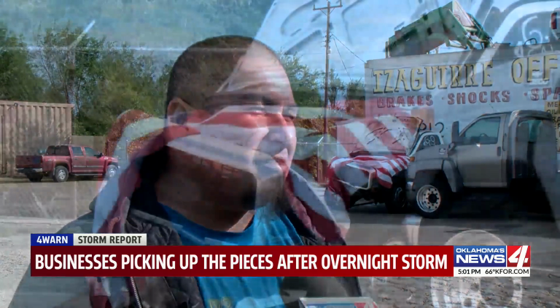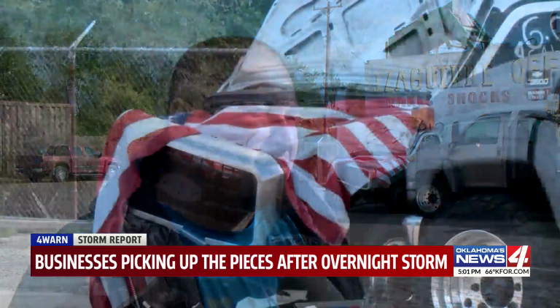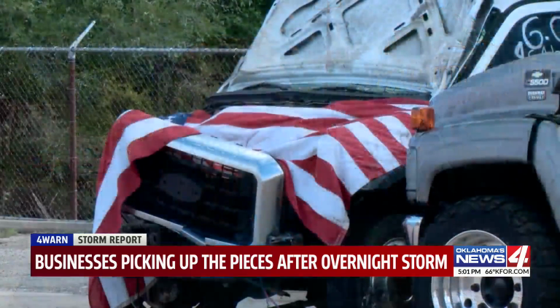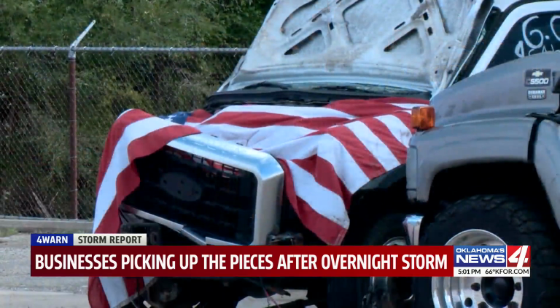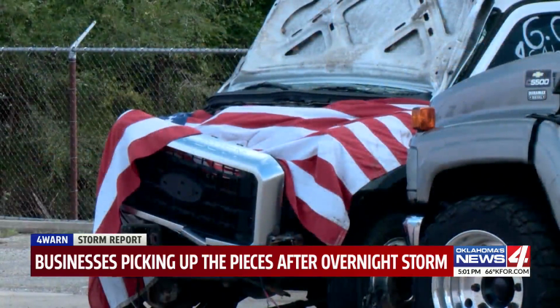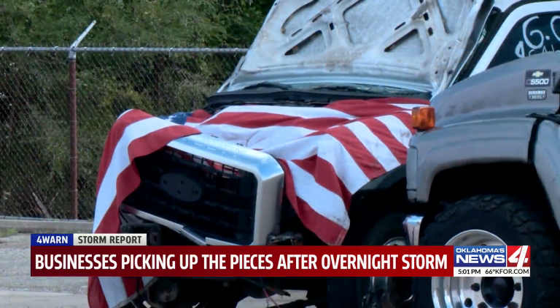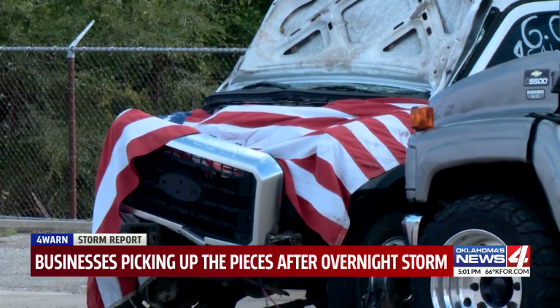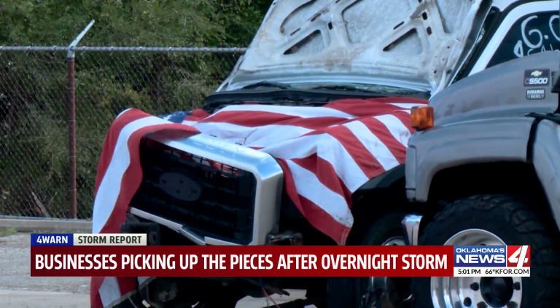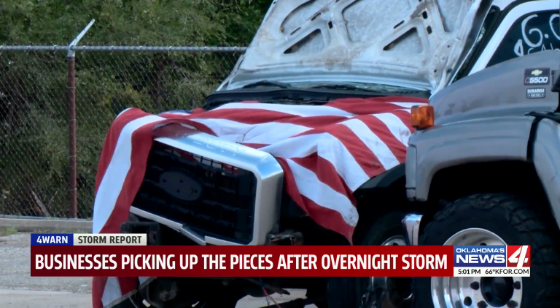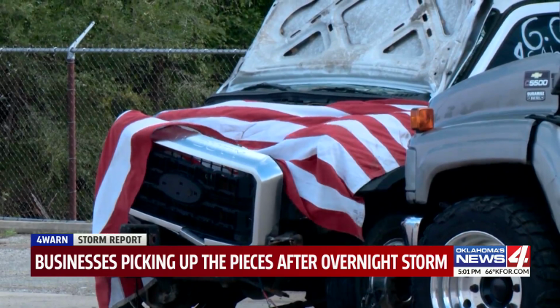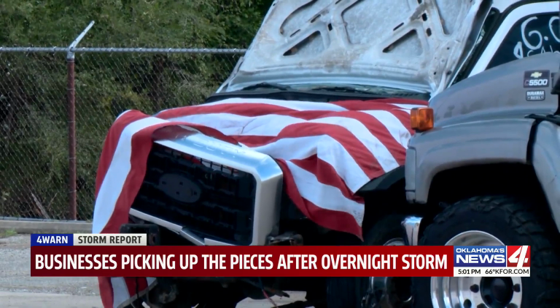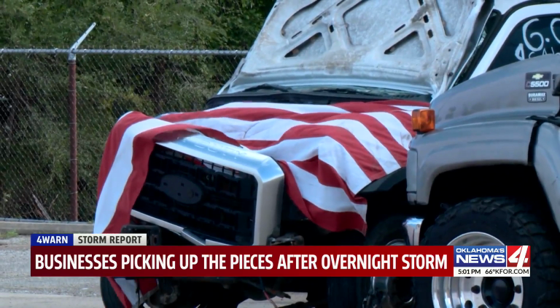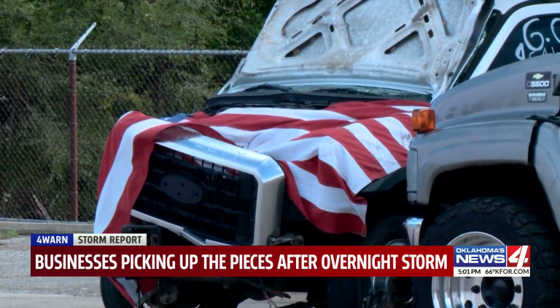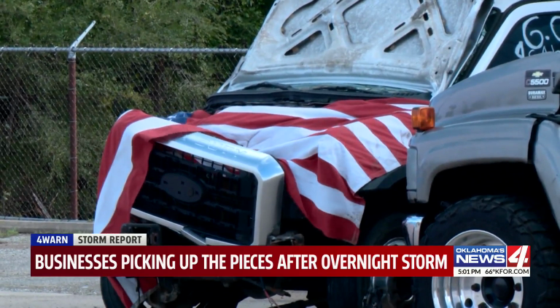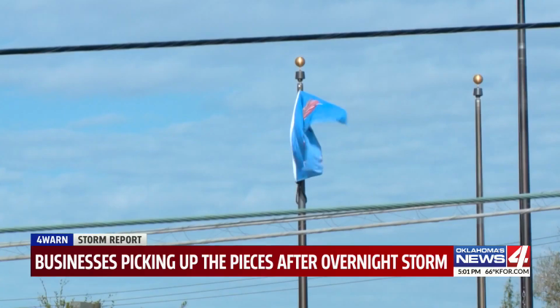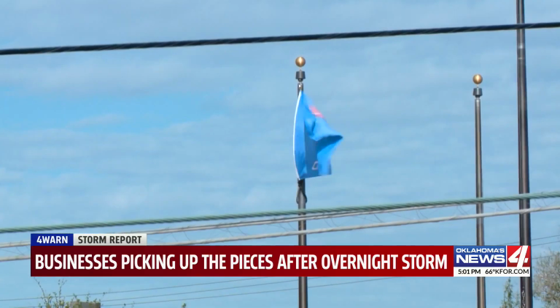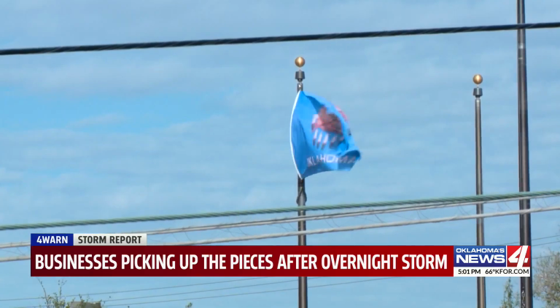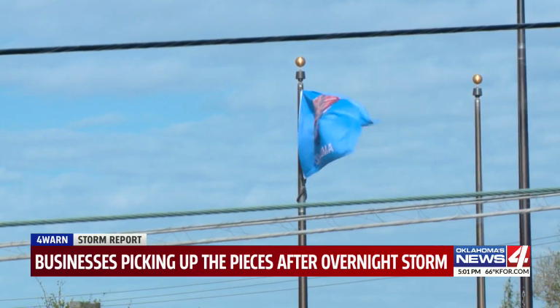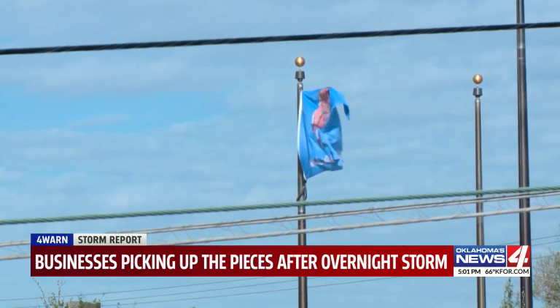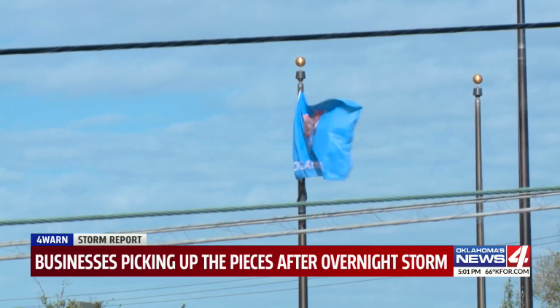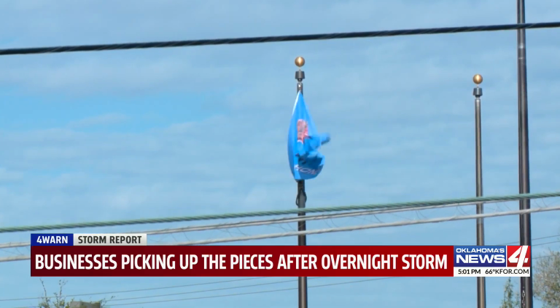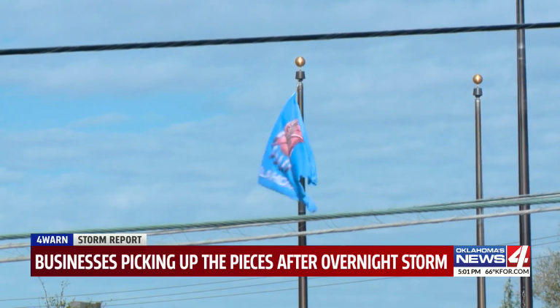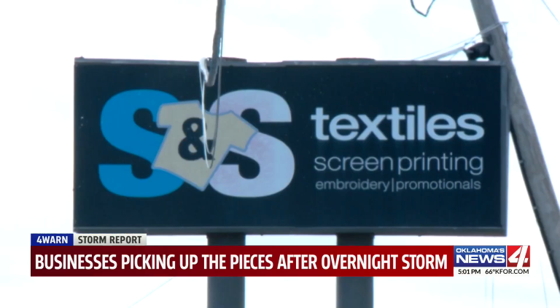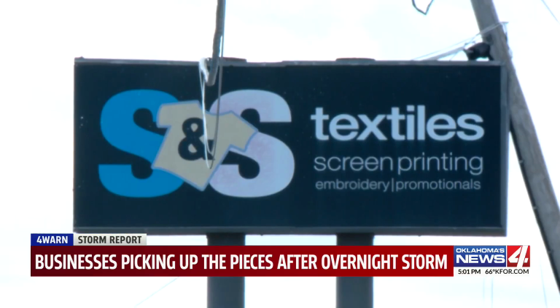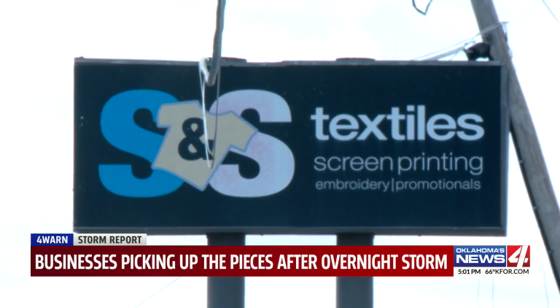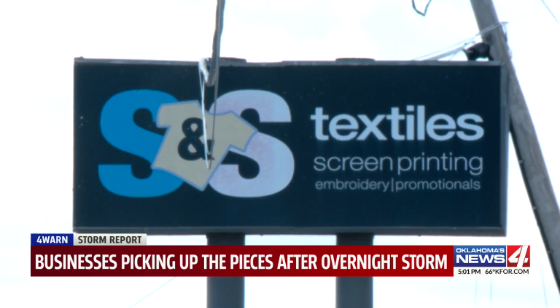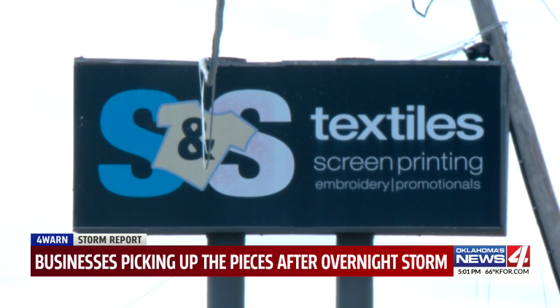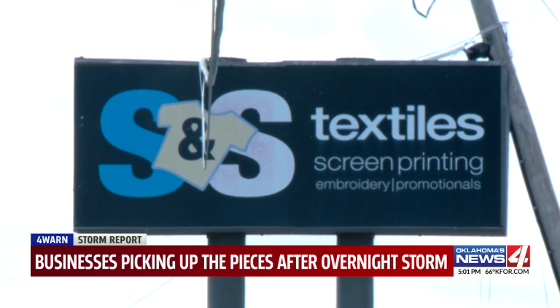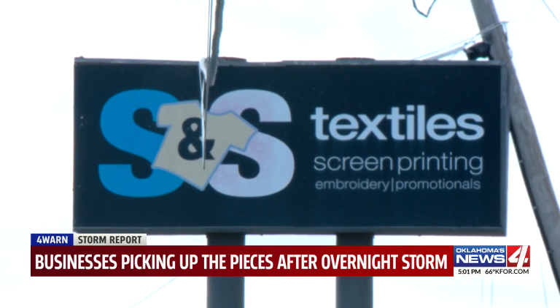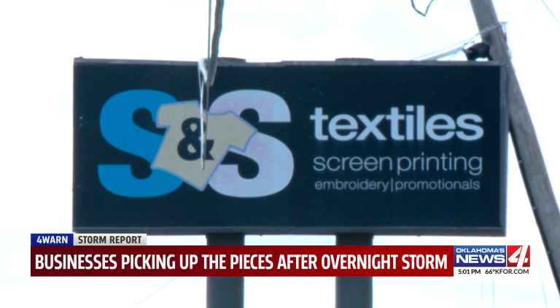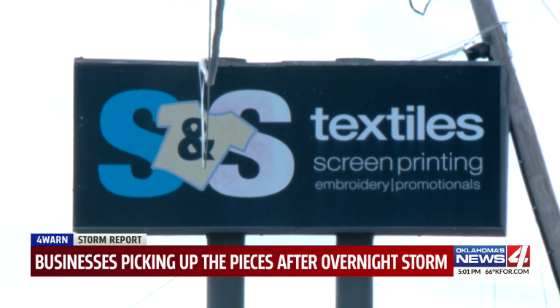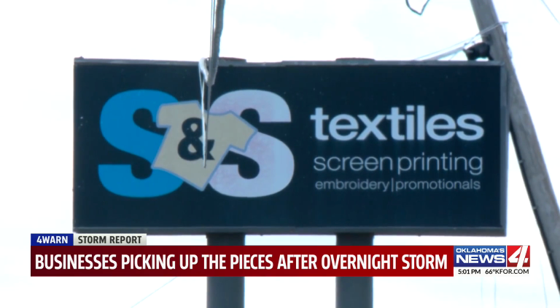Edgar pointed out an American flag that landed in his parking lot, ripped from the bank across the street. And just next door, SNS Textiles.